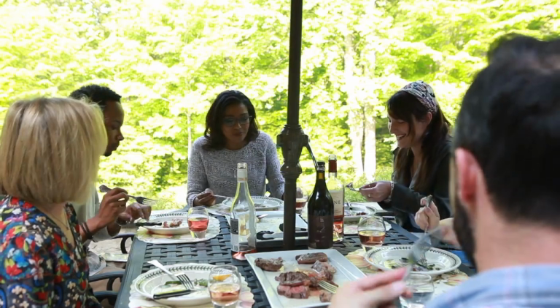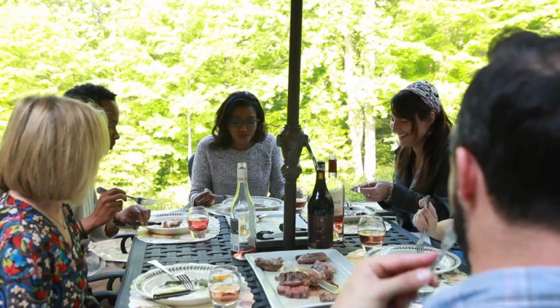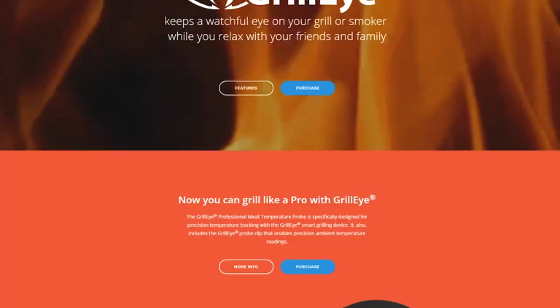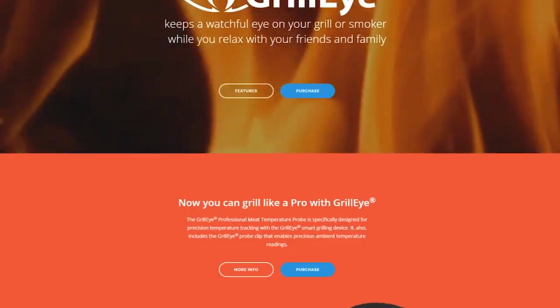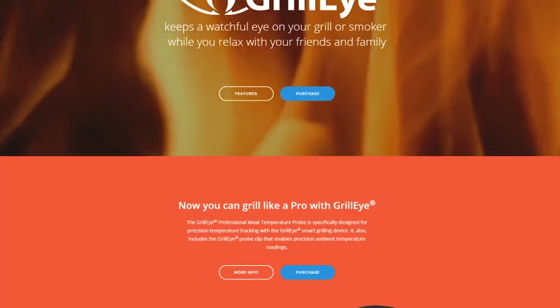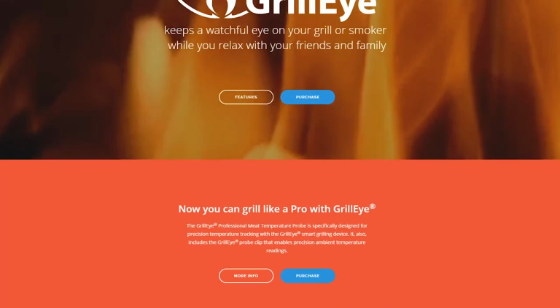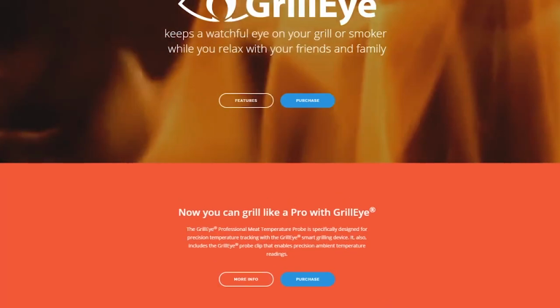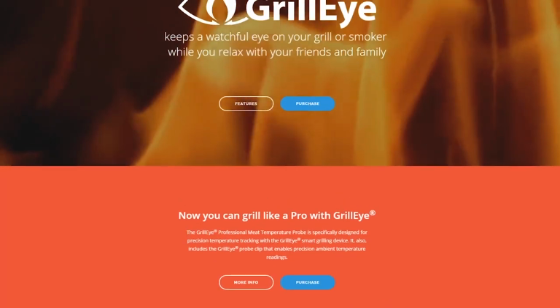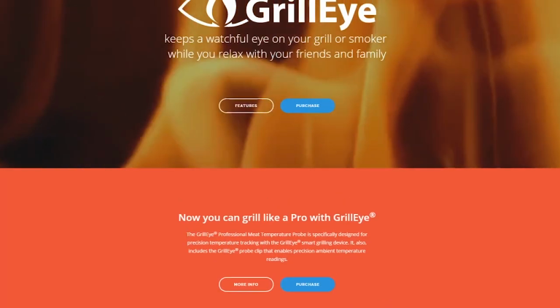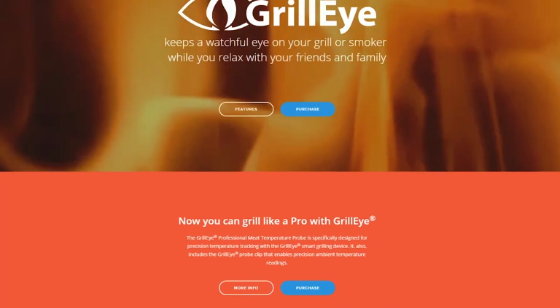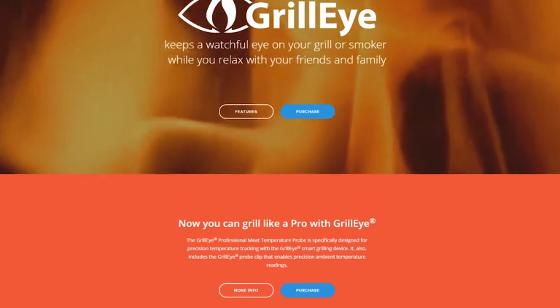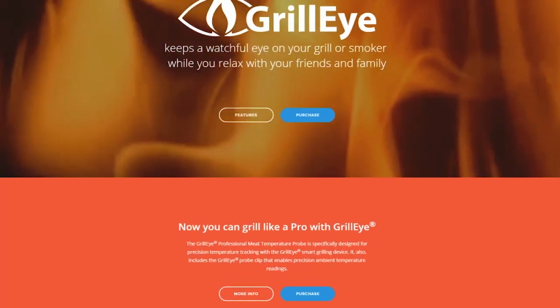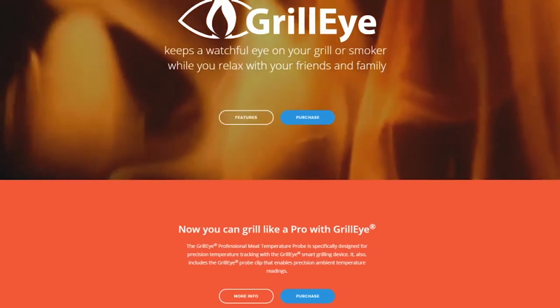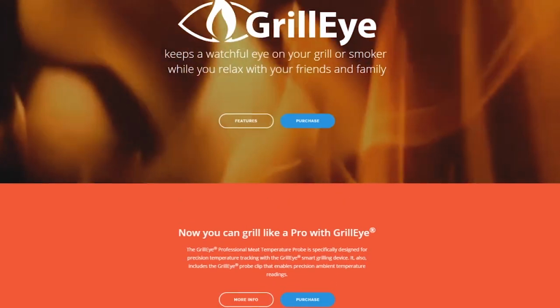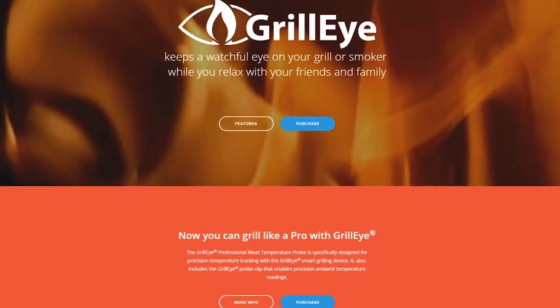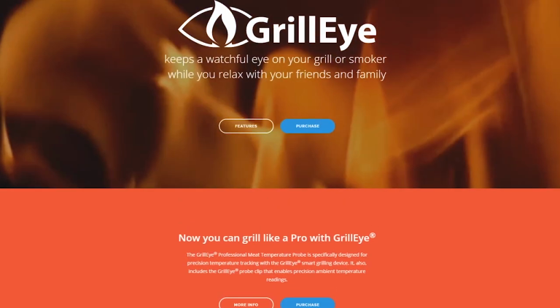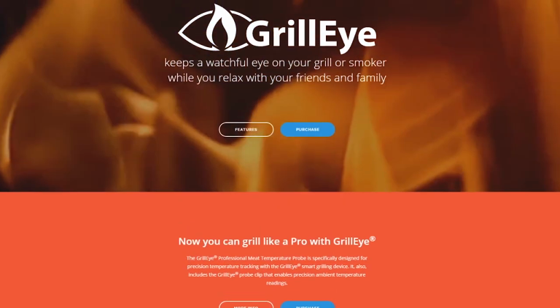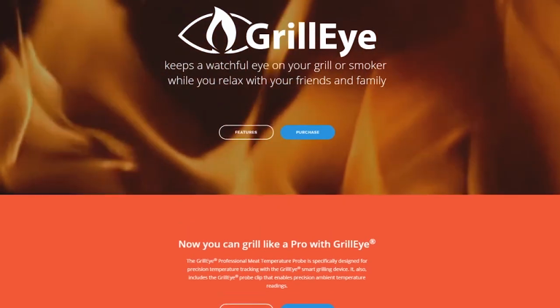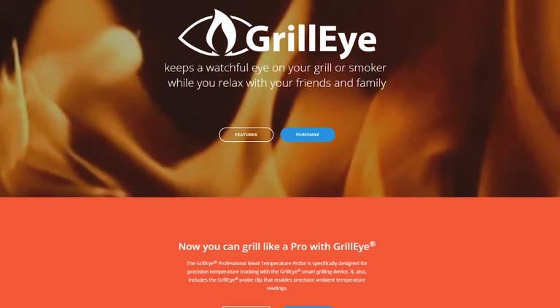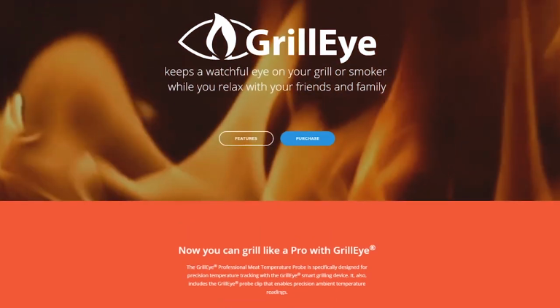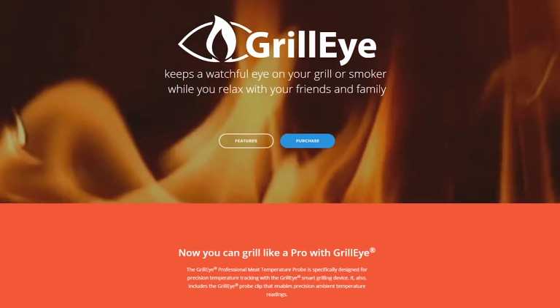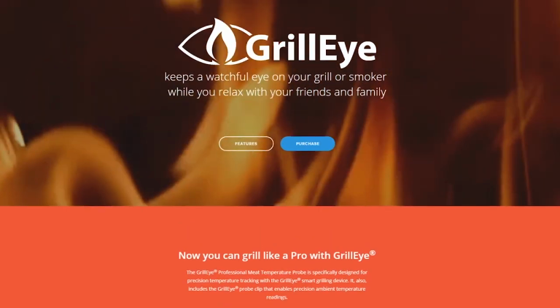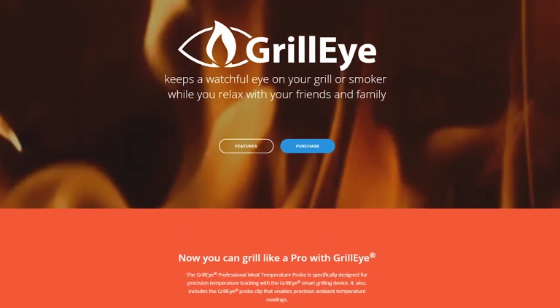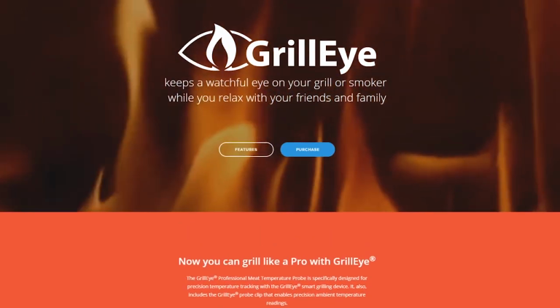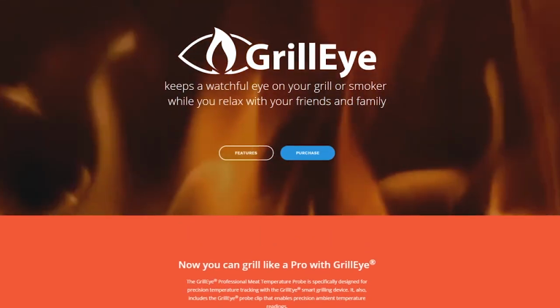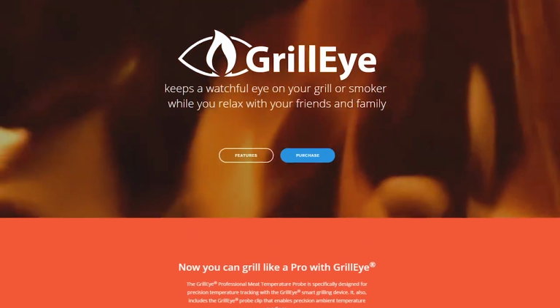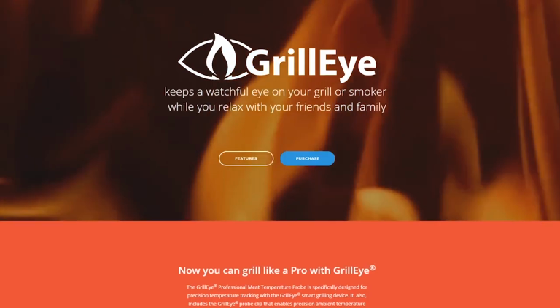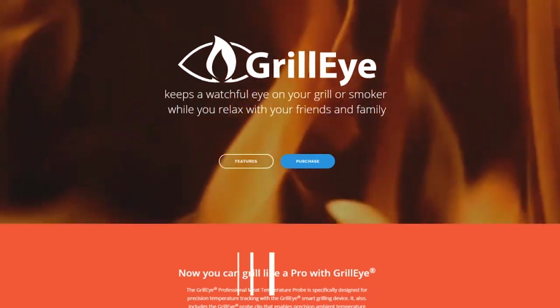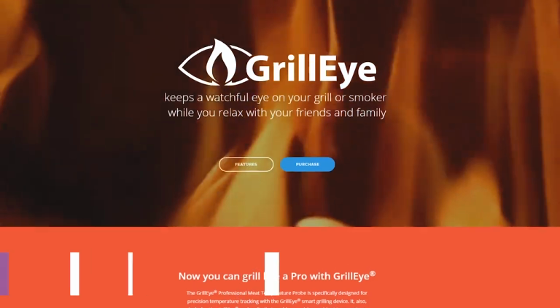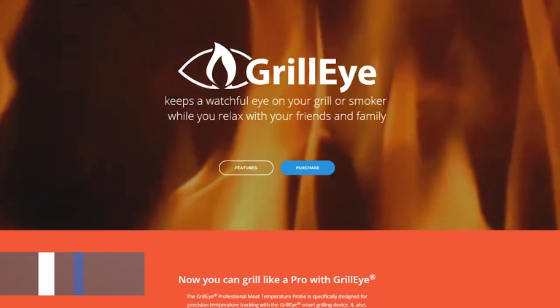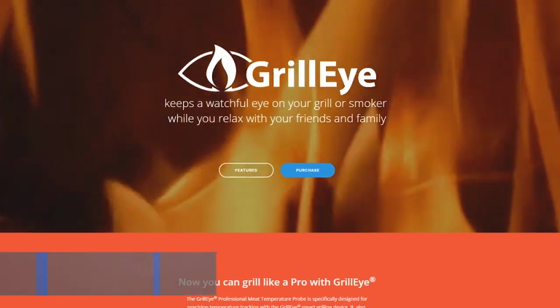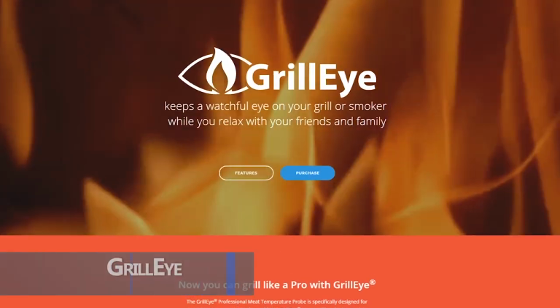You can purchase the GrillEye today for $89.90 at one of the official resellers found on grillEye.com.